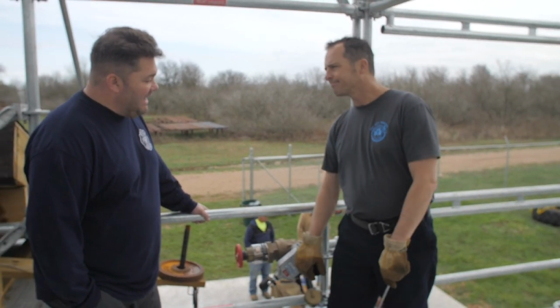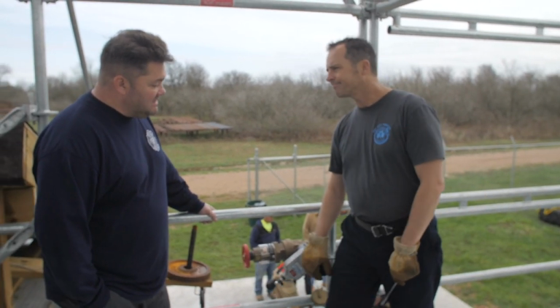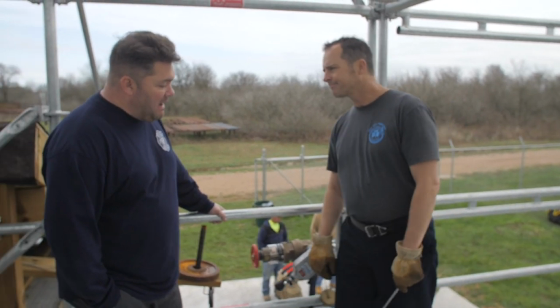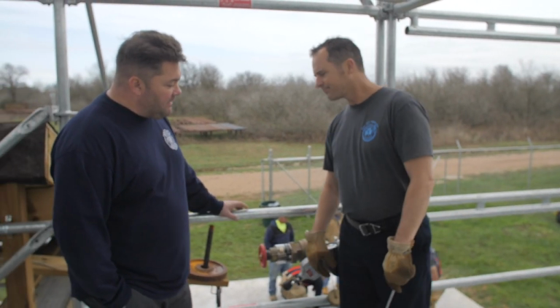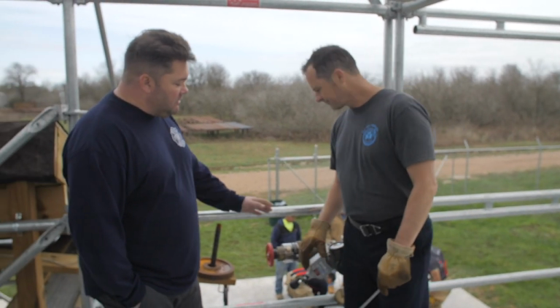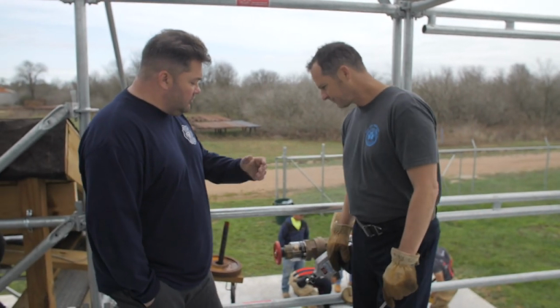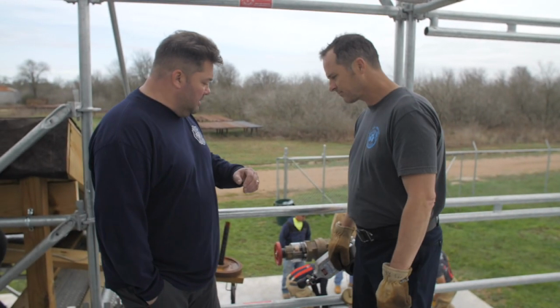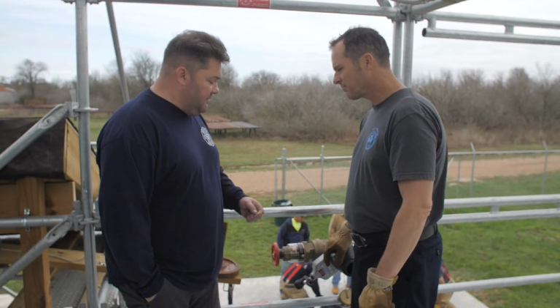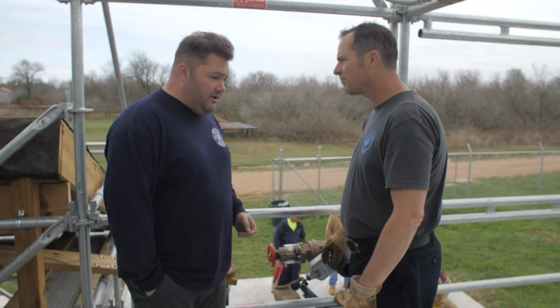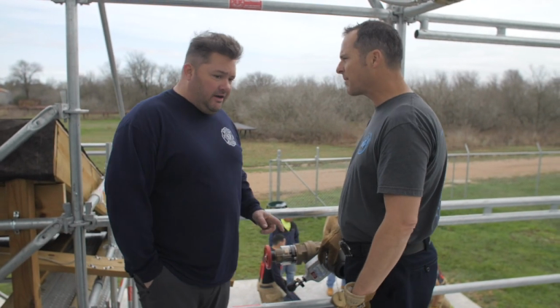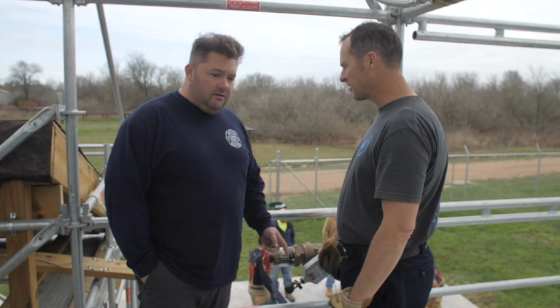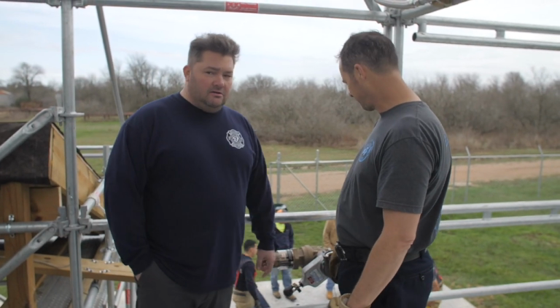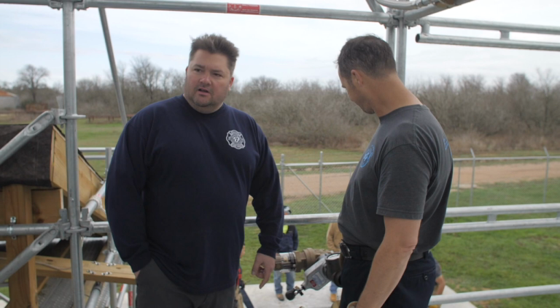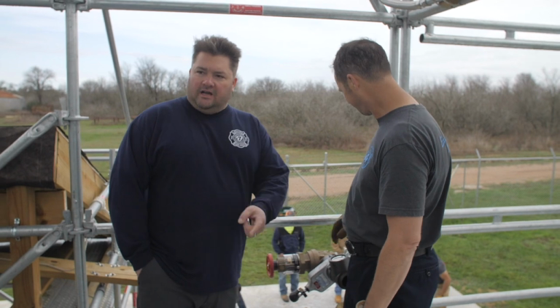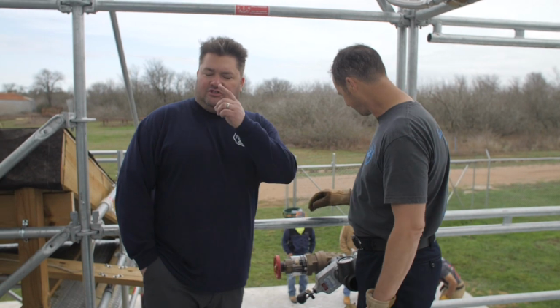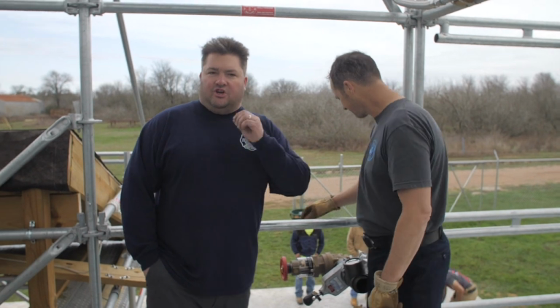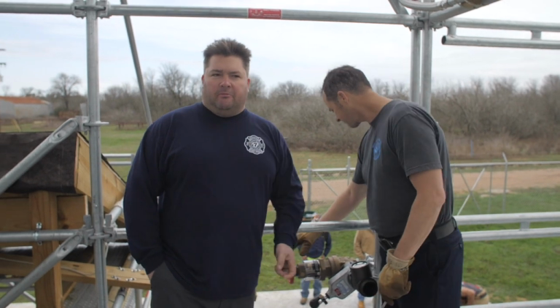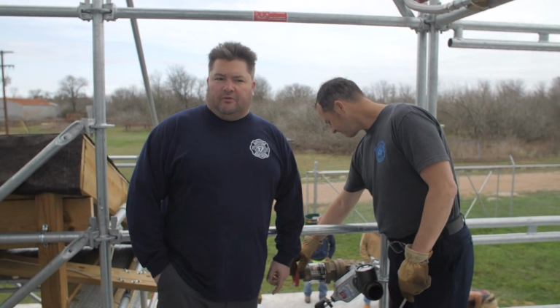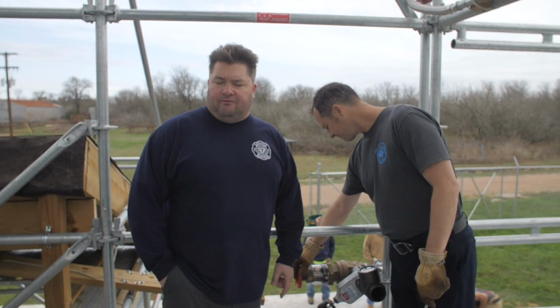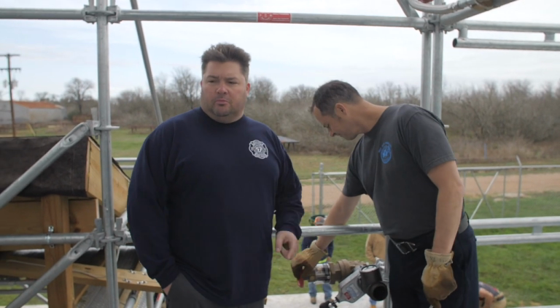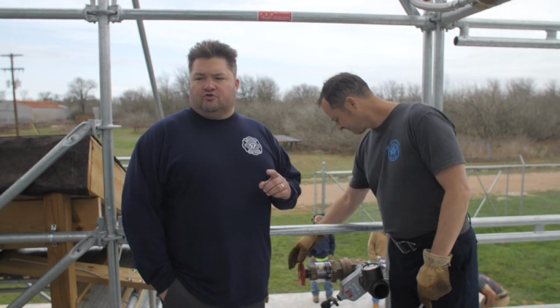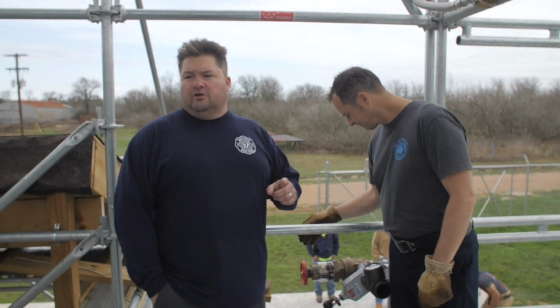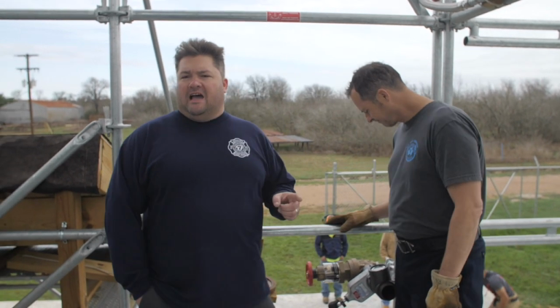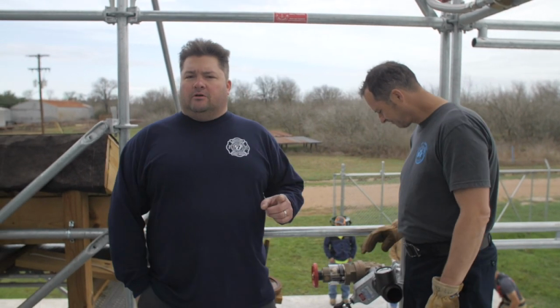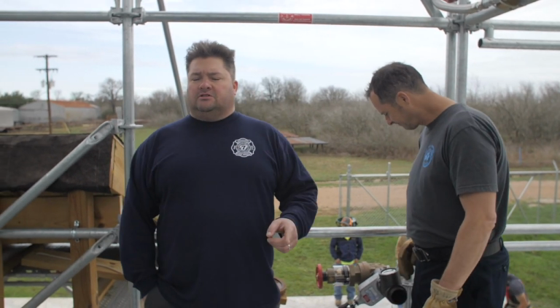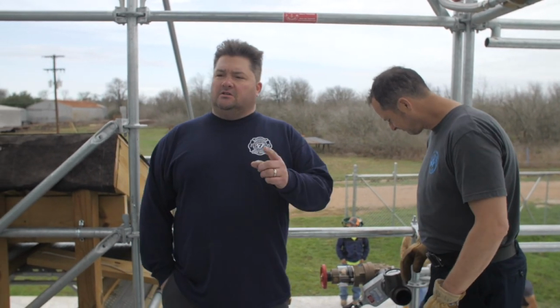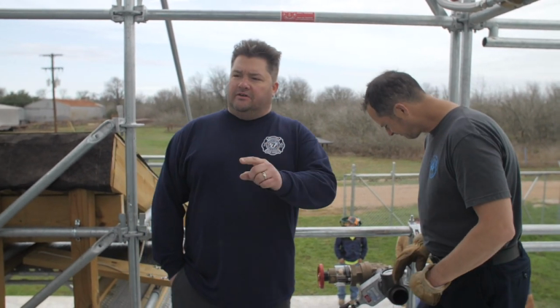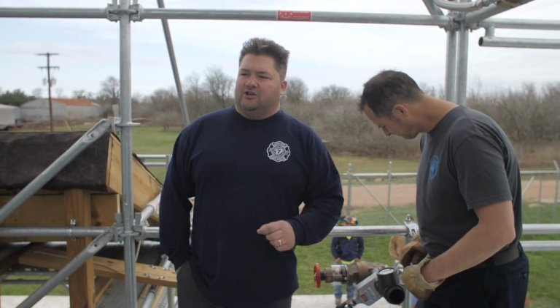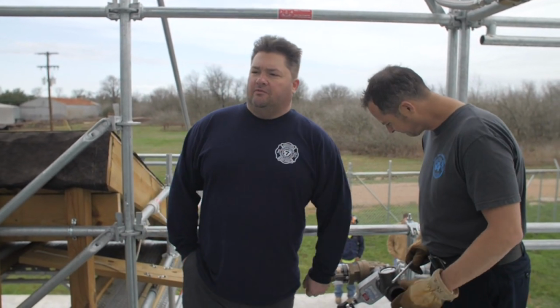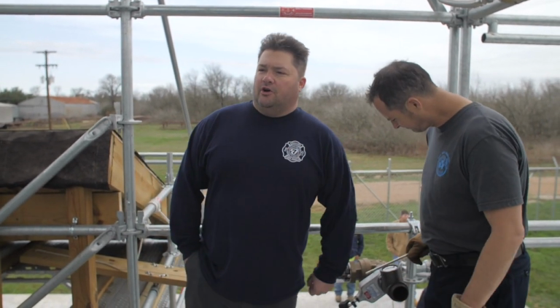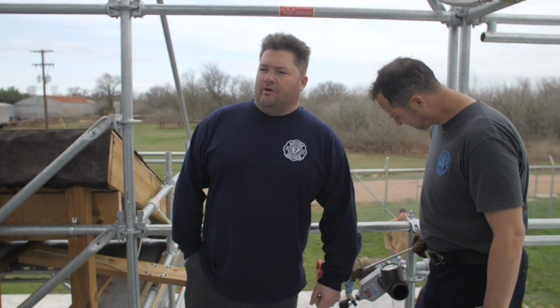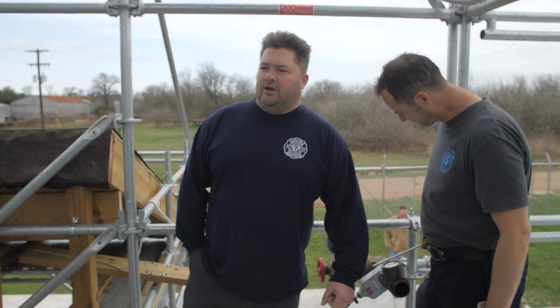Fantastic, Matt. Thank you so much for that nugget. Guys, Jeremy with Affordable Drill Towers, National Fire Radio.